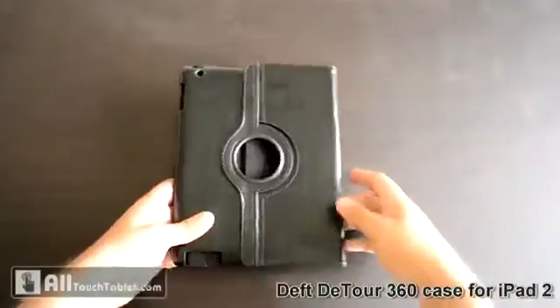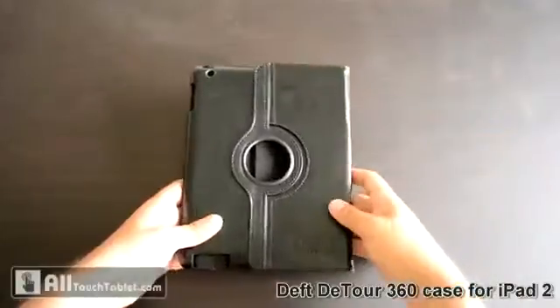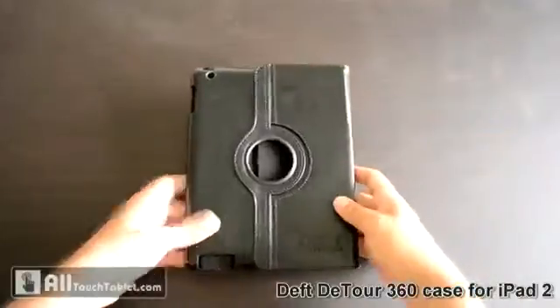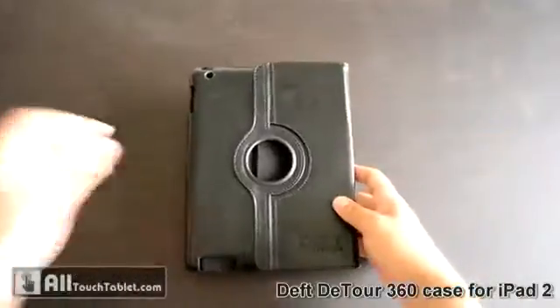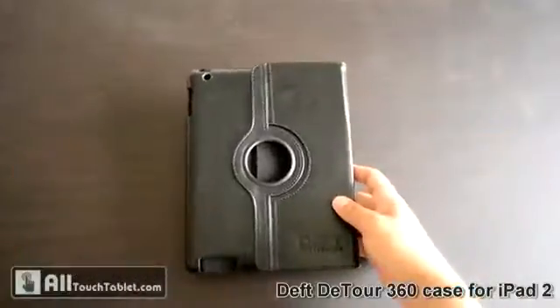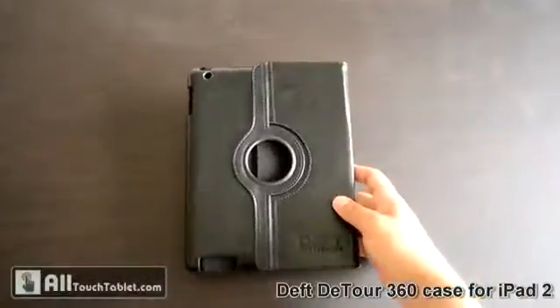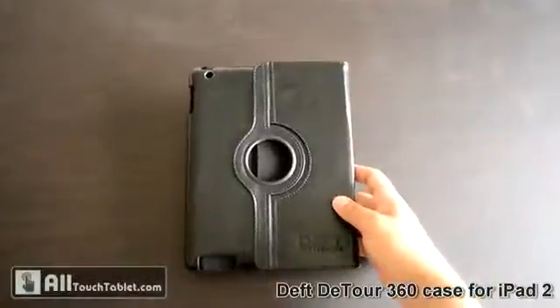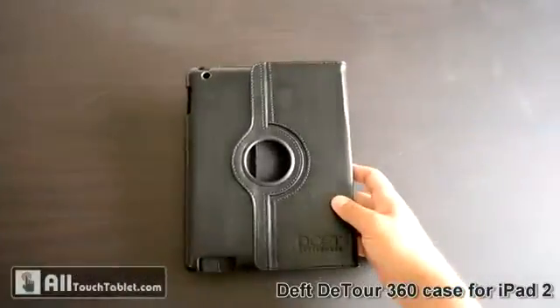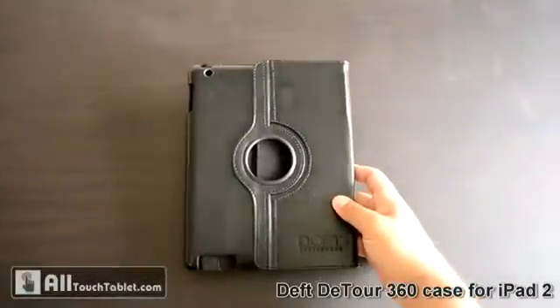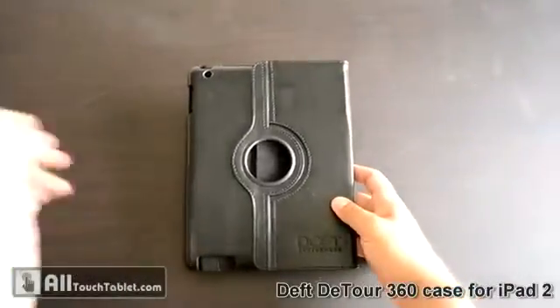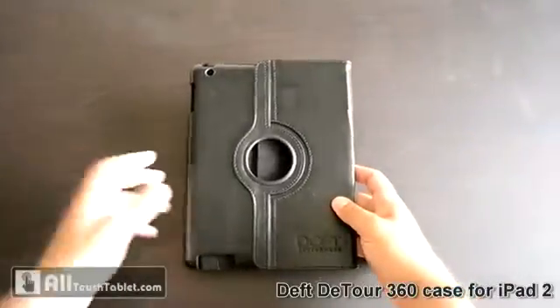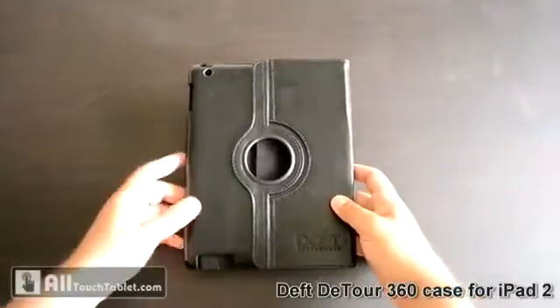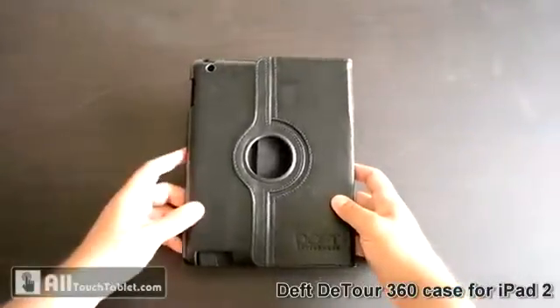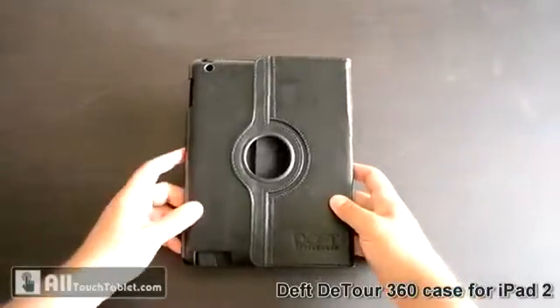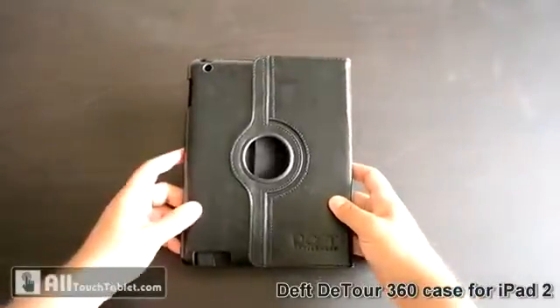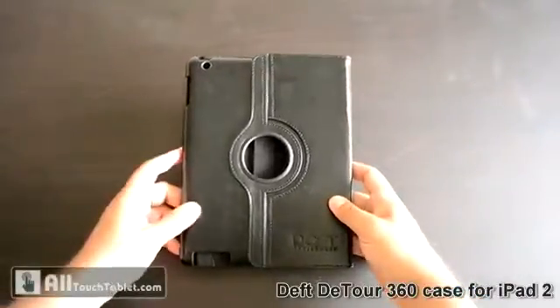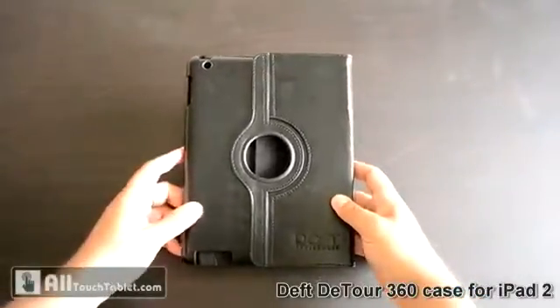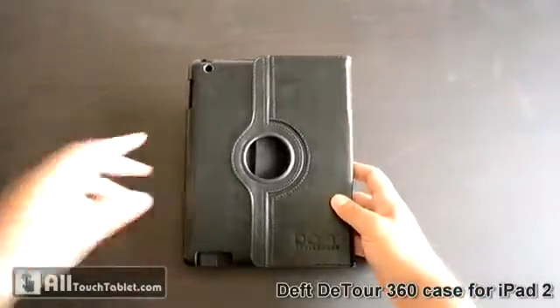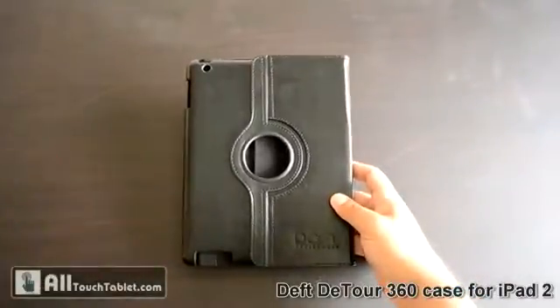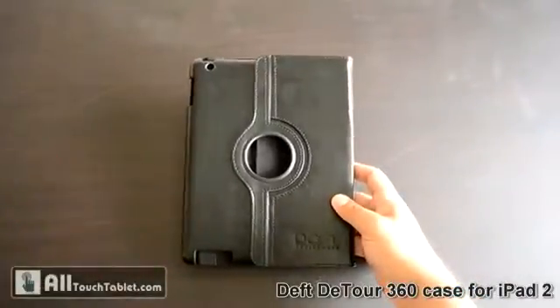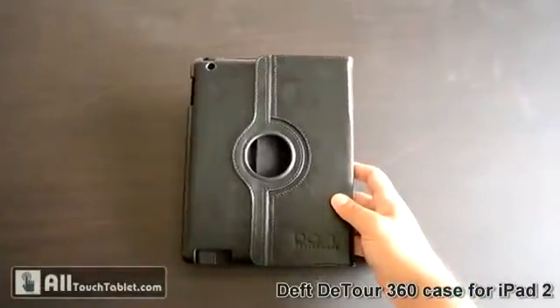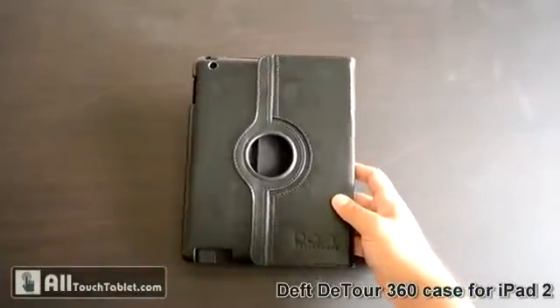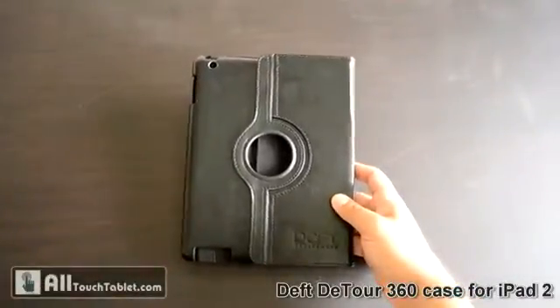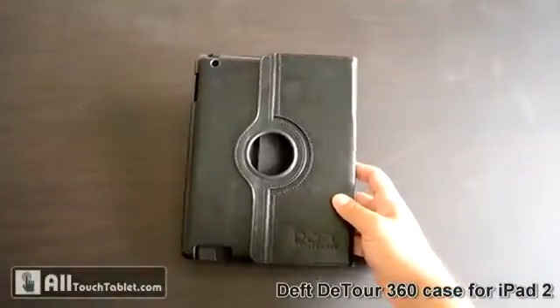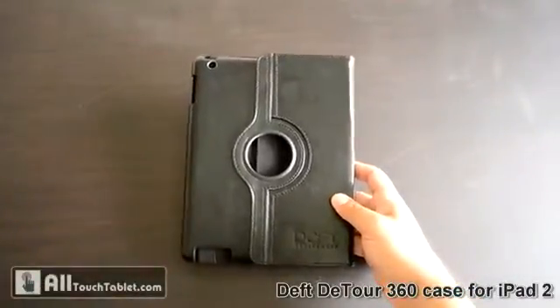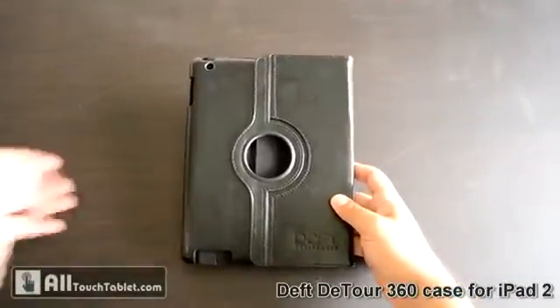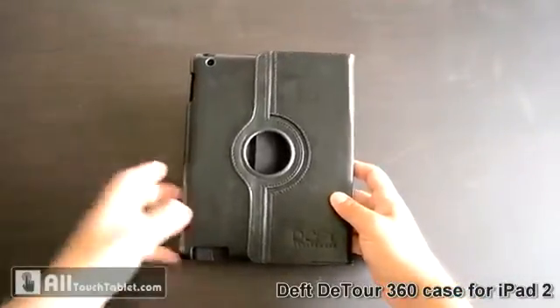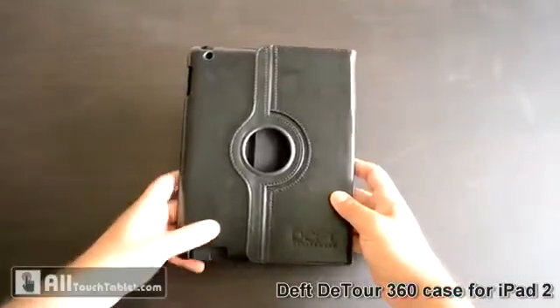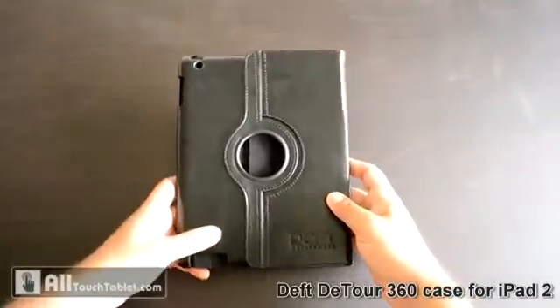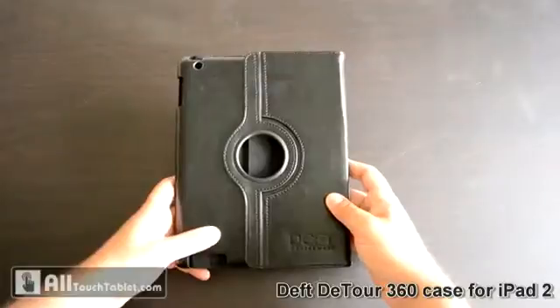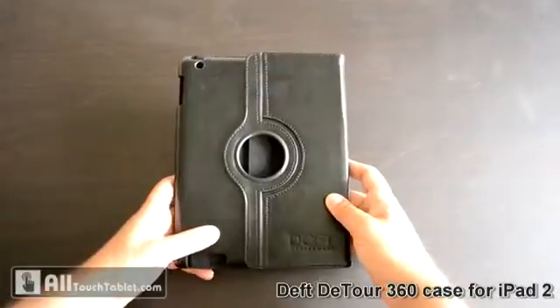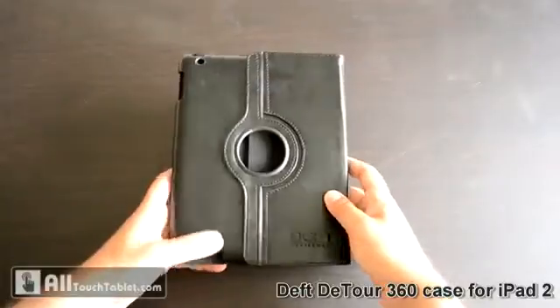Hi, this is John from Alltouch Tablet and this is the Deft D-Tour 360 case for the iPad 2.